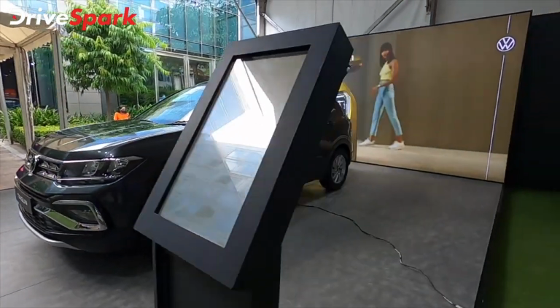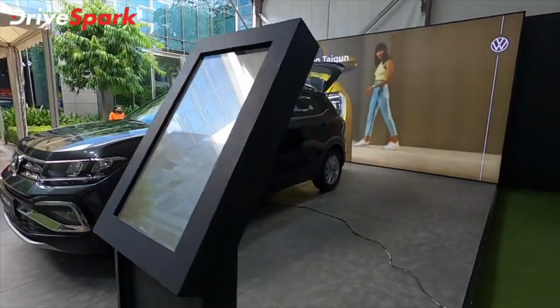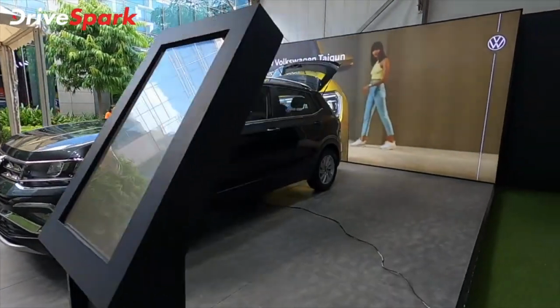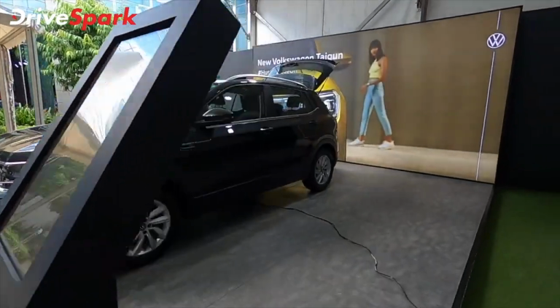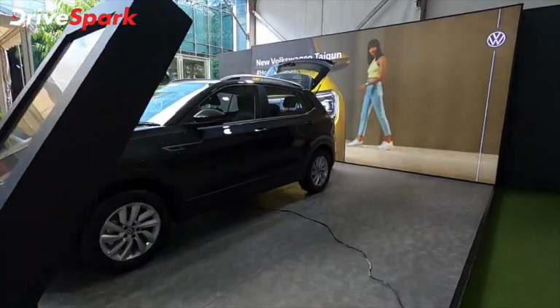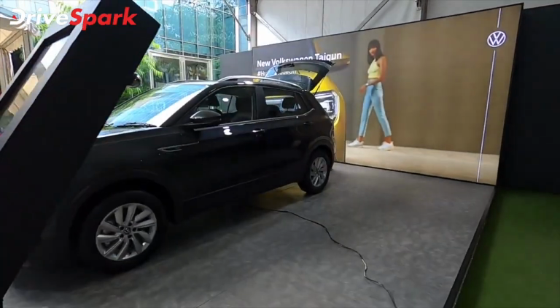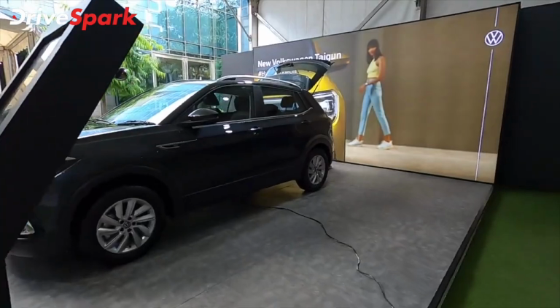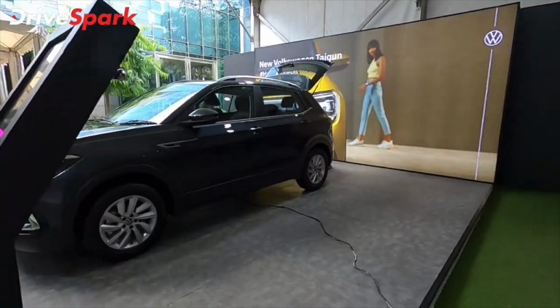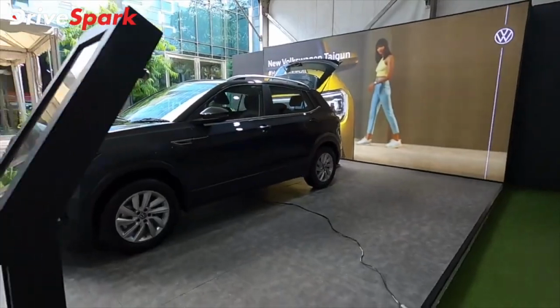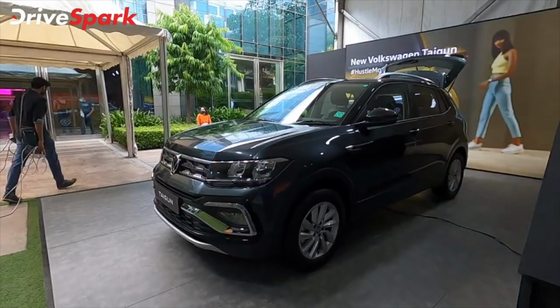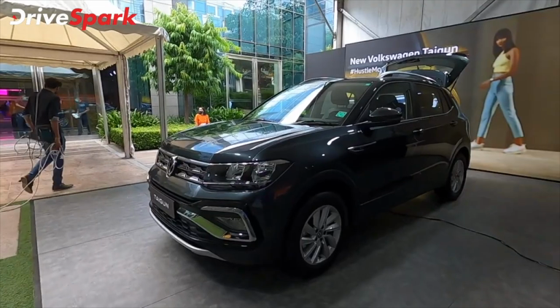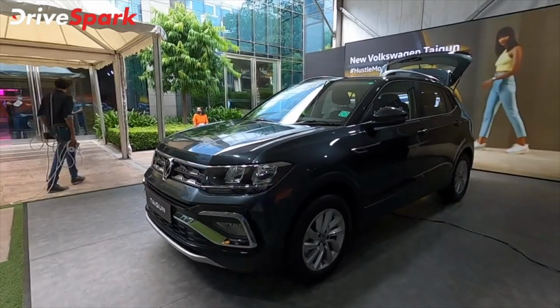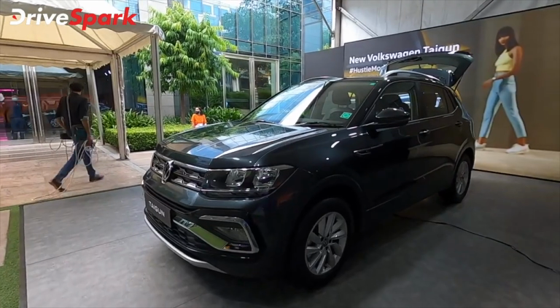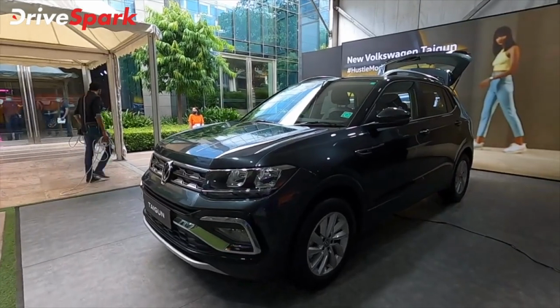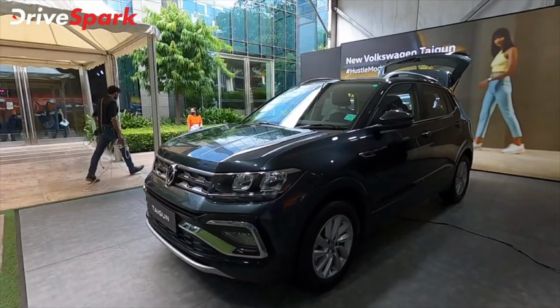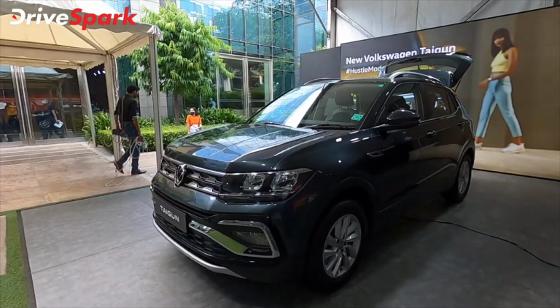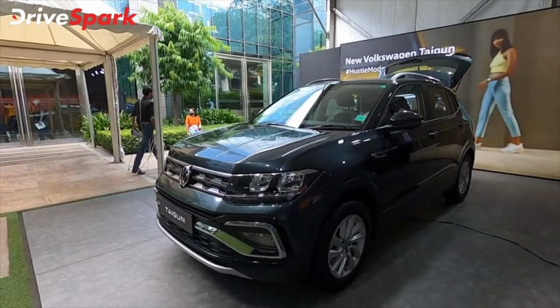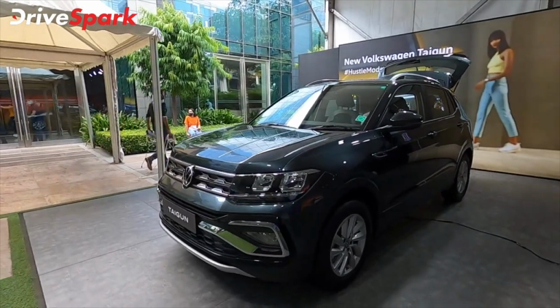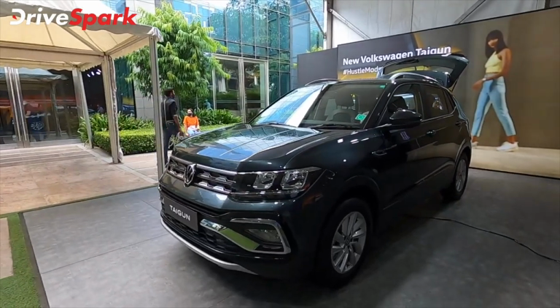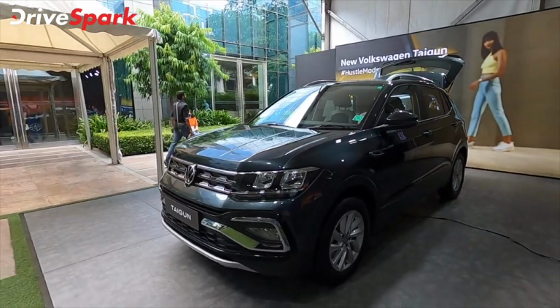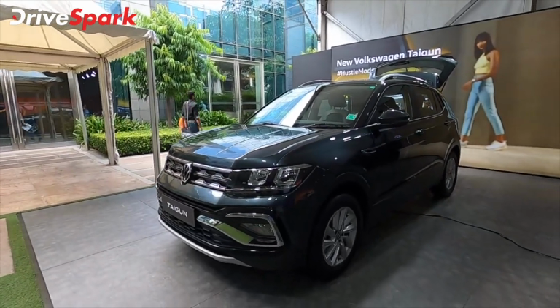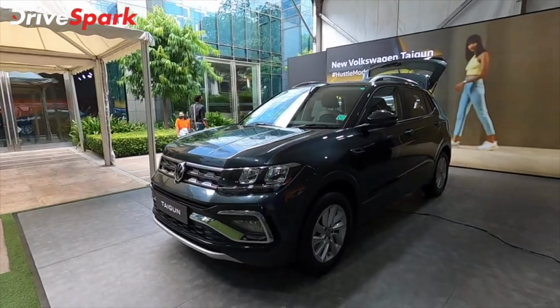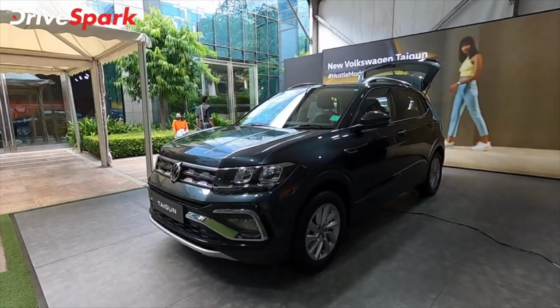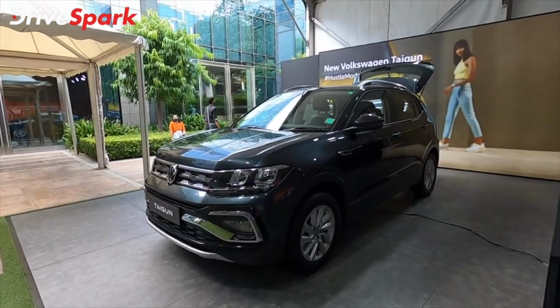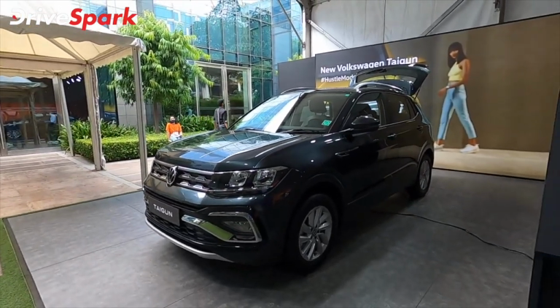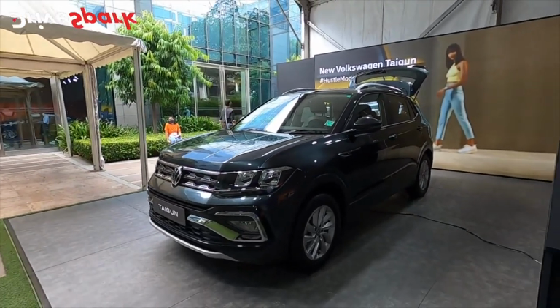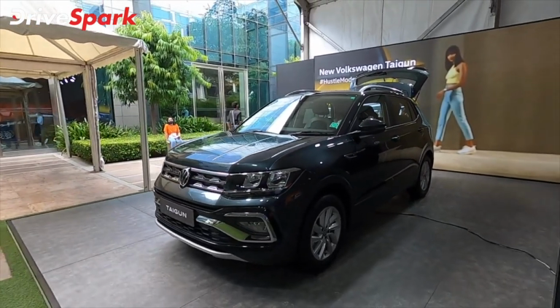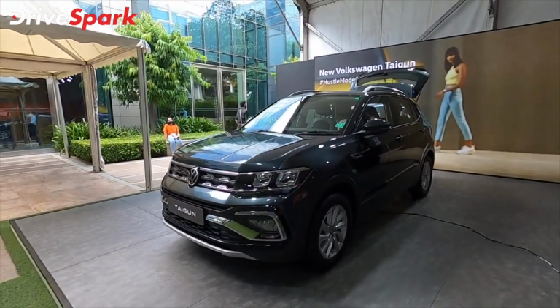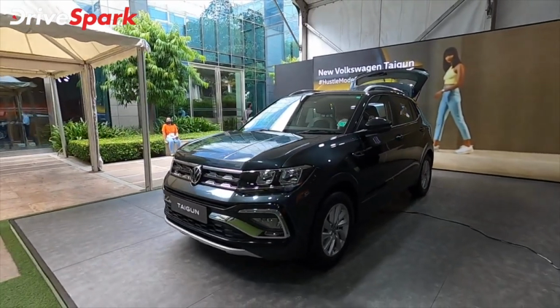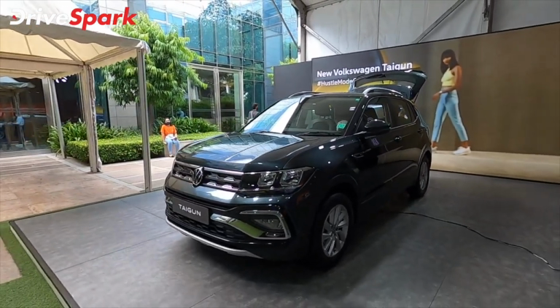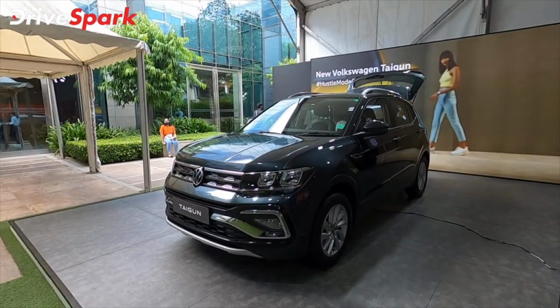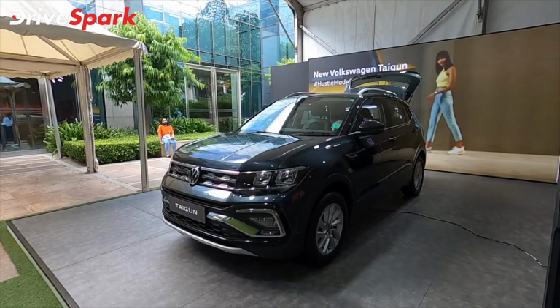The Volkswagen Taigun SUV has been launched, and this is an important car for Volkswagen.